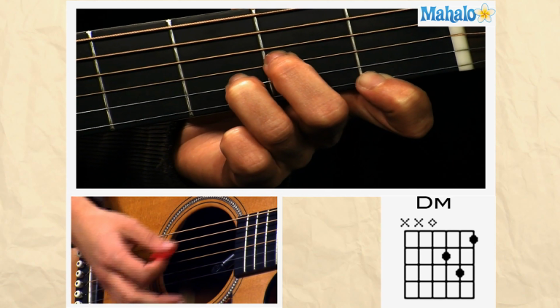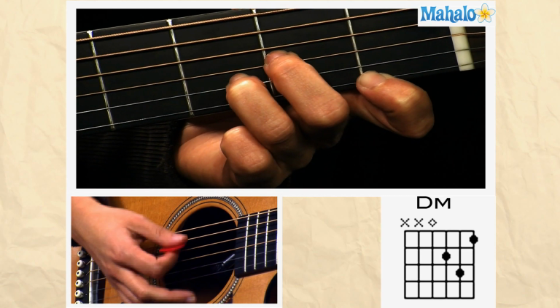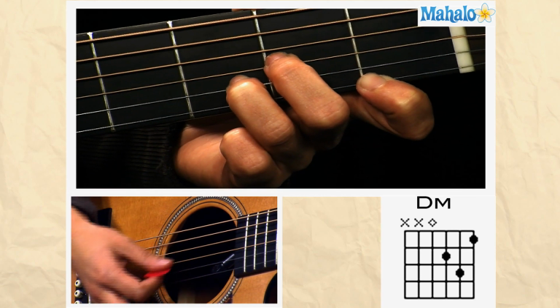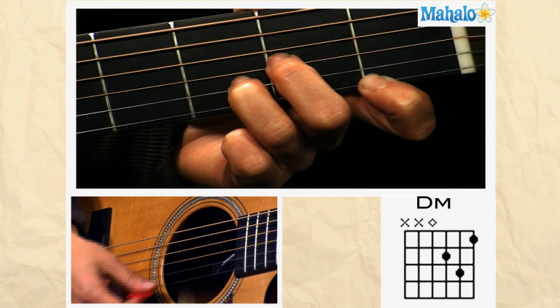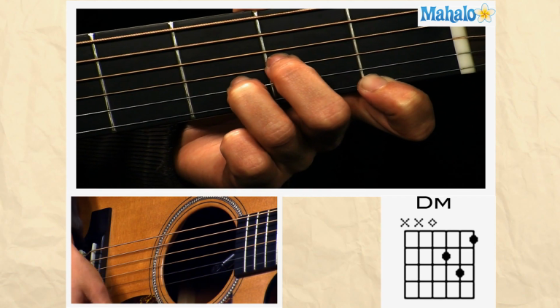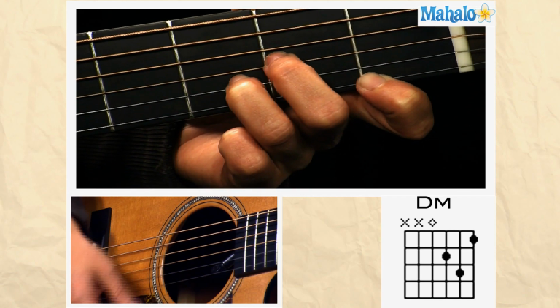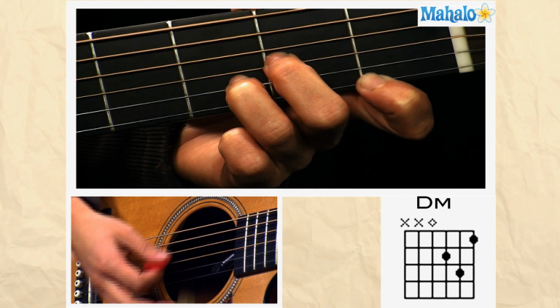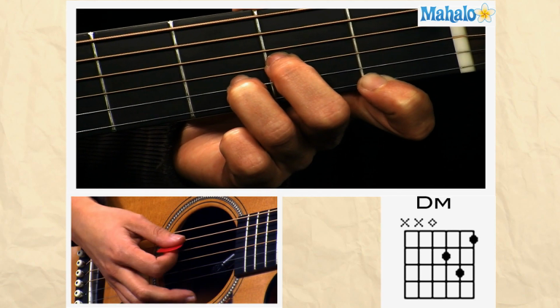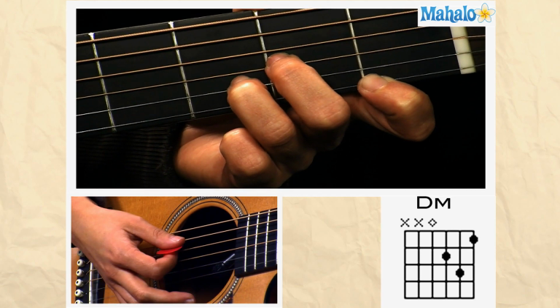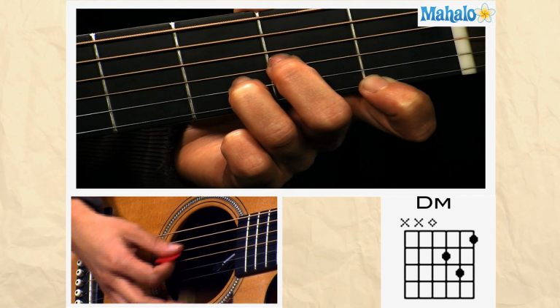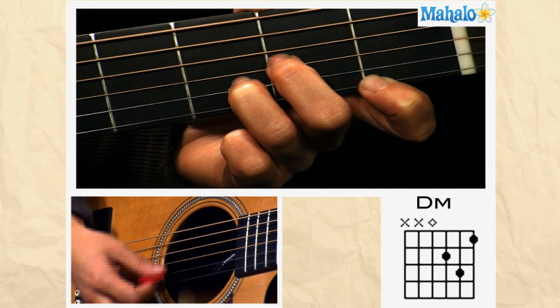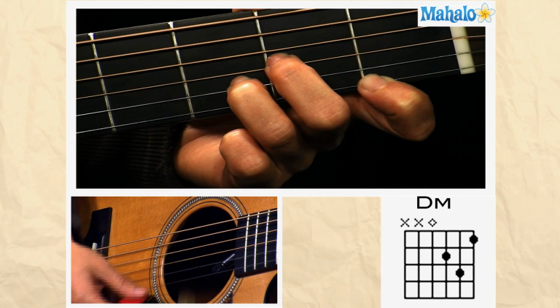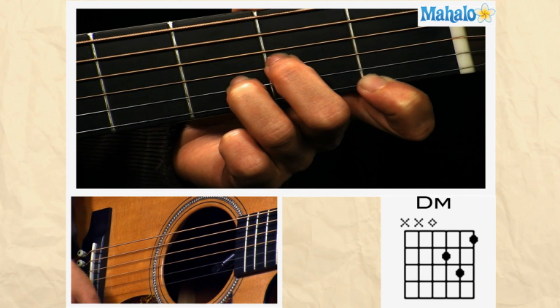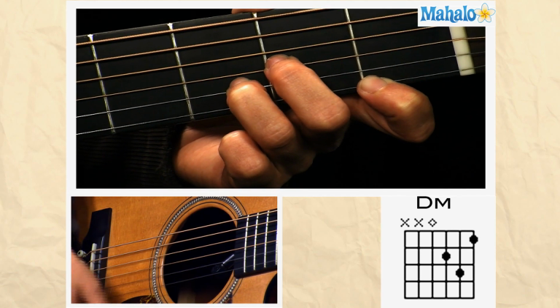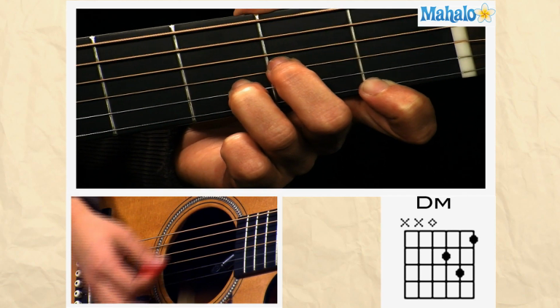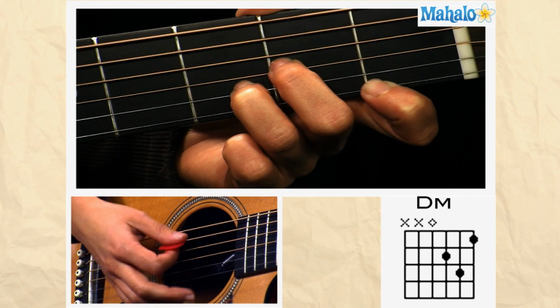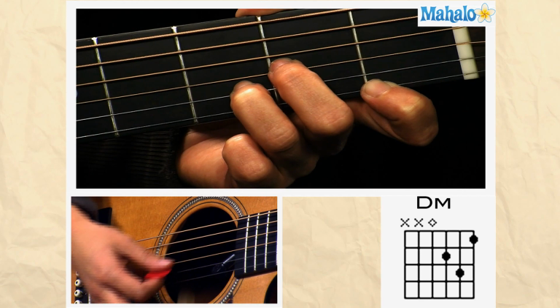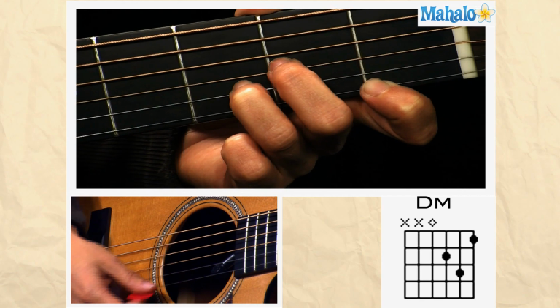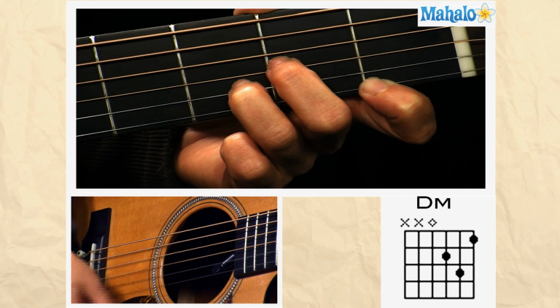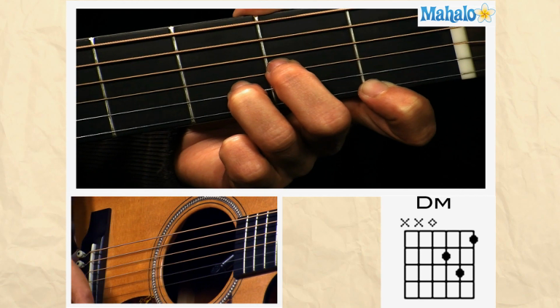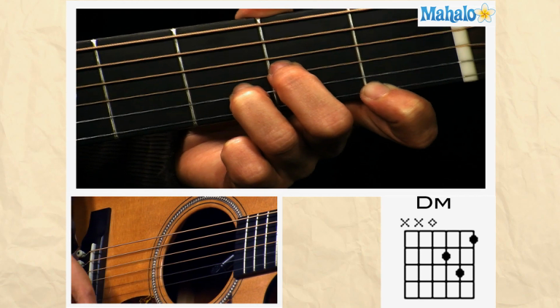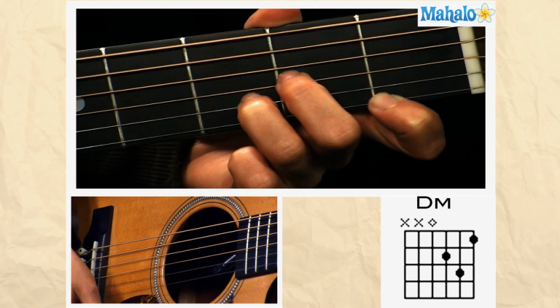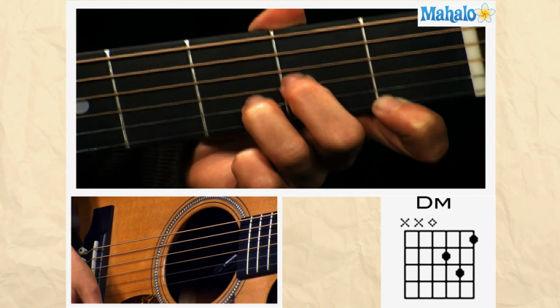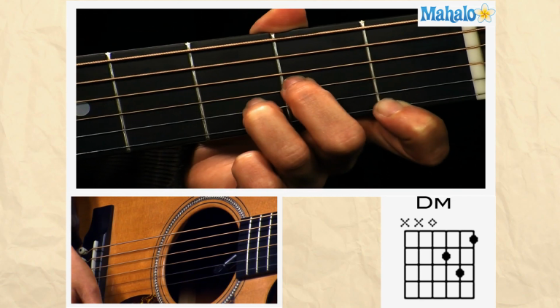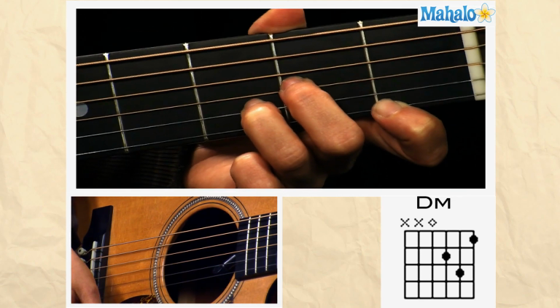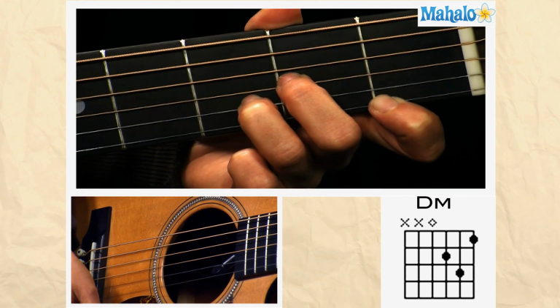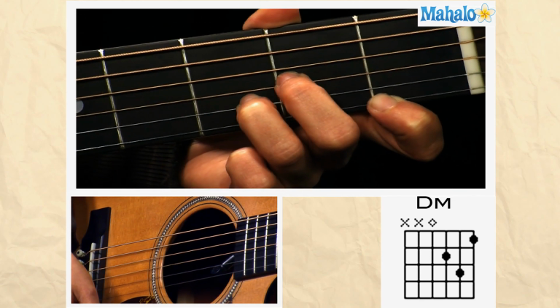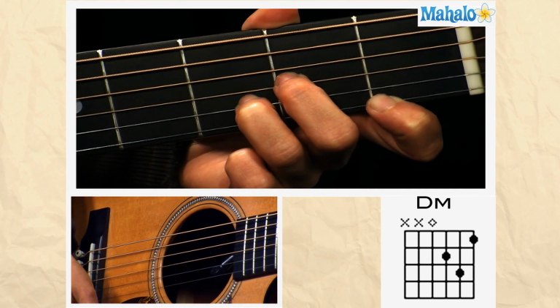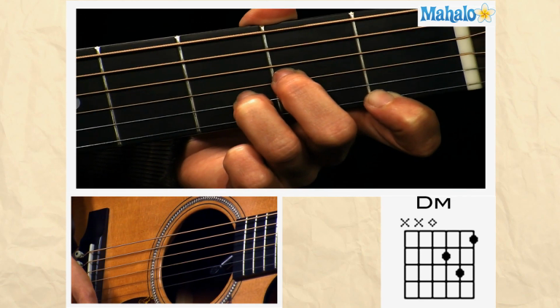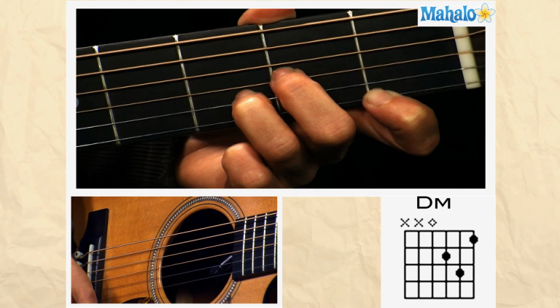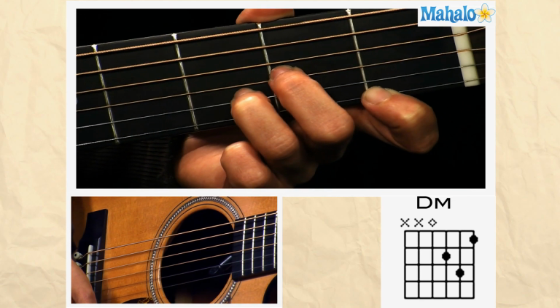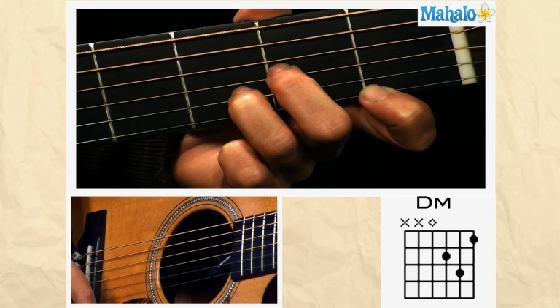Definitely learn this one. You will be using it a lot. That's D minor in open position.